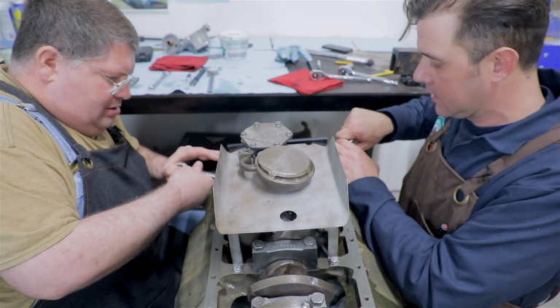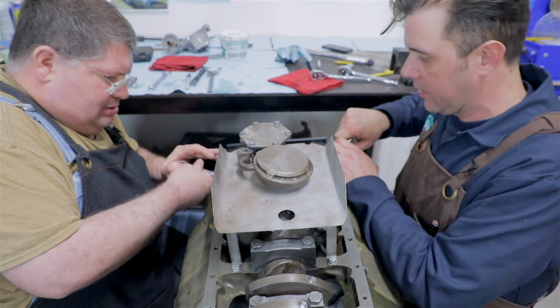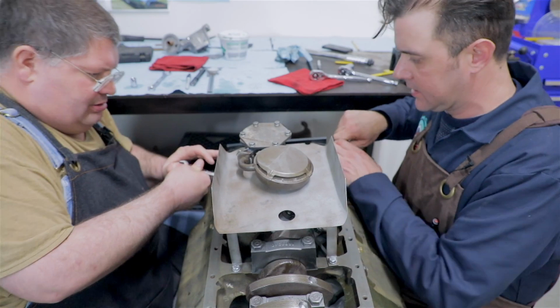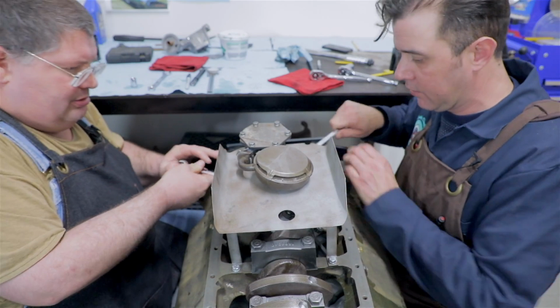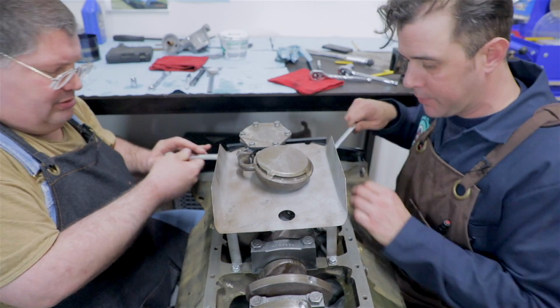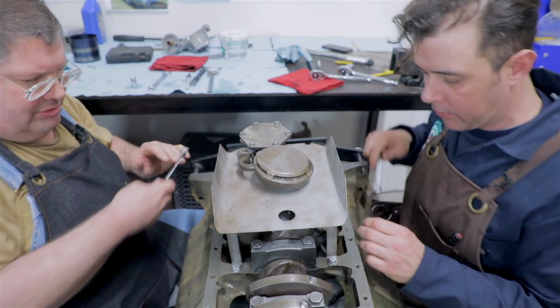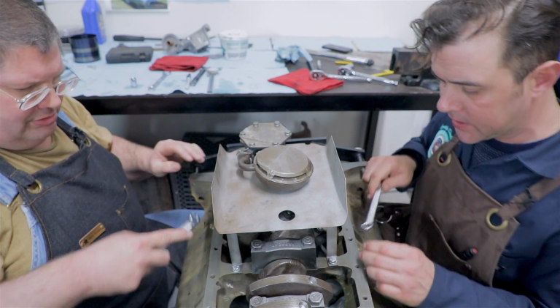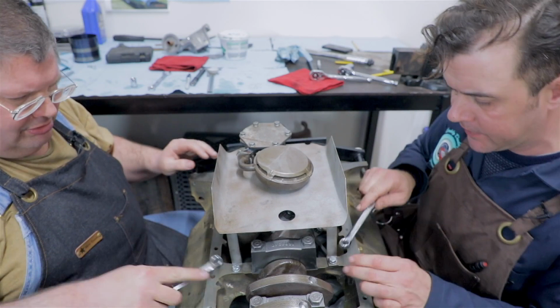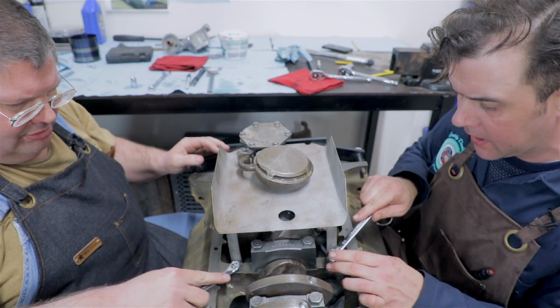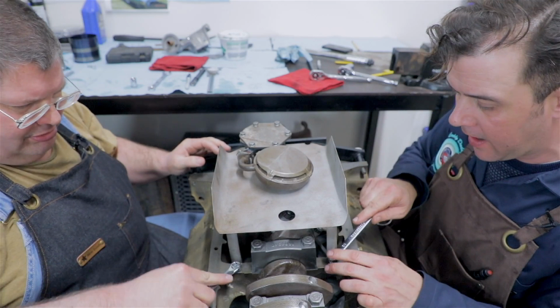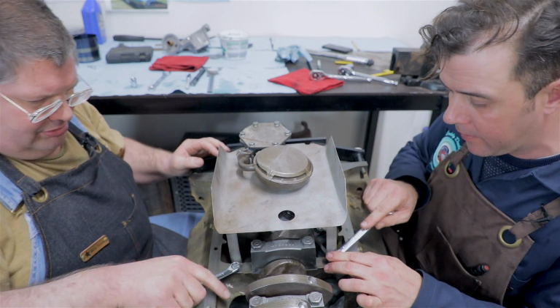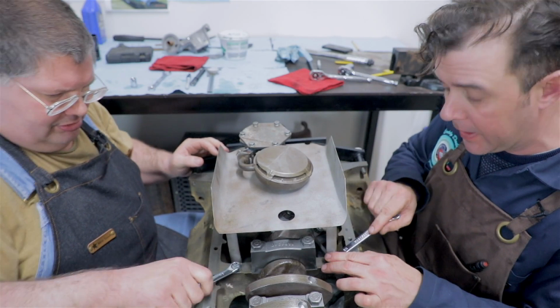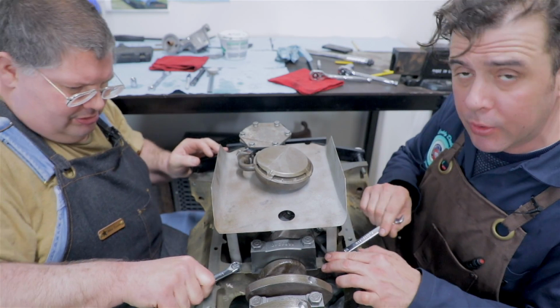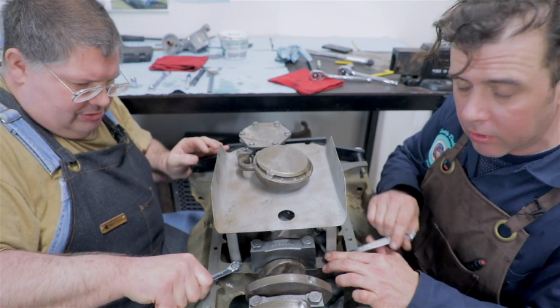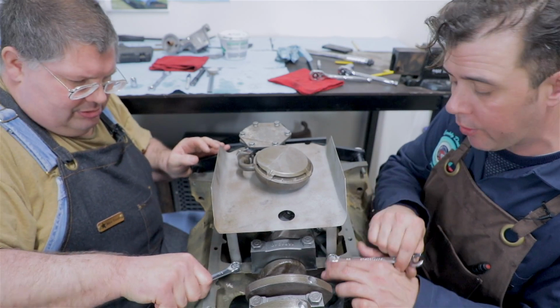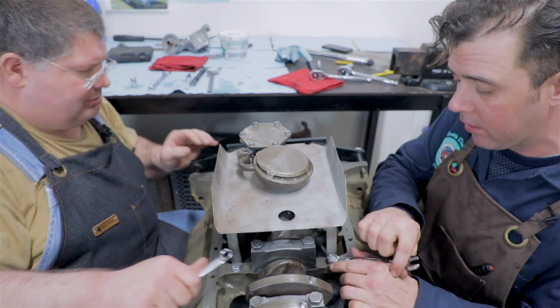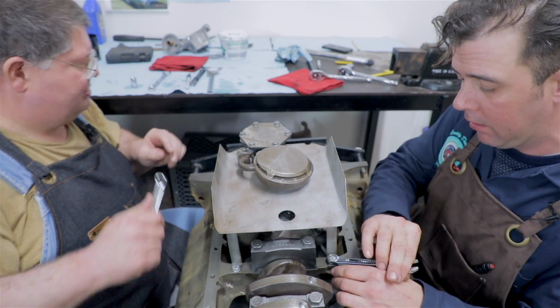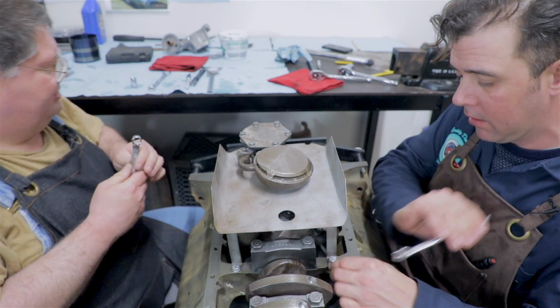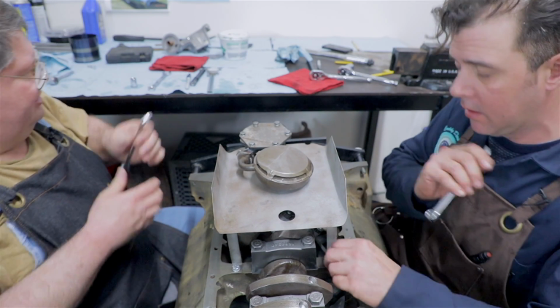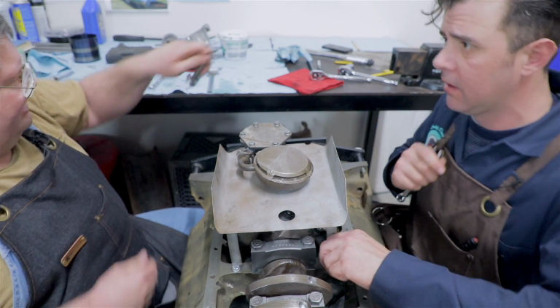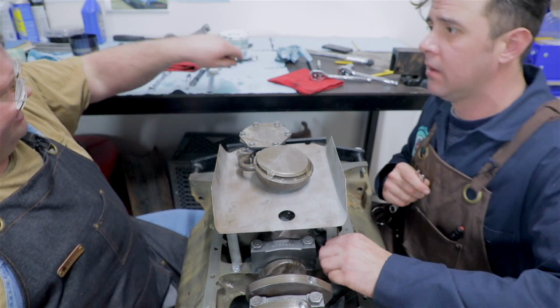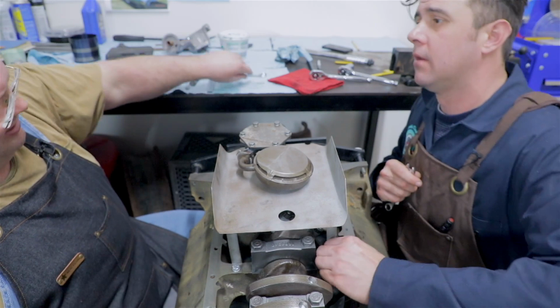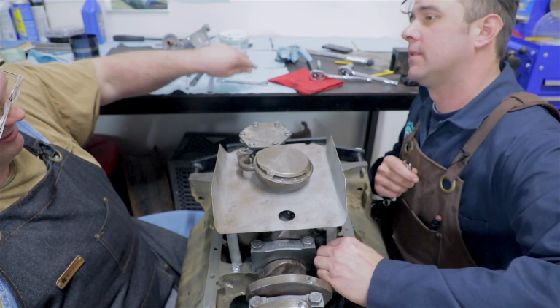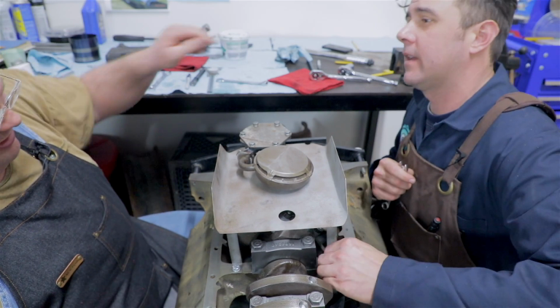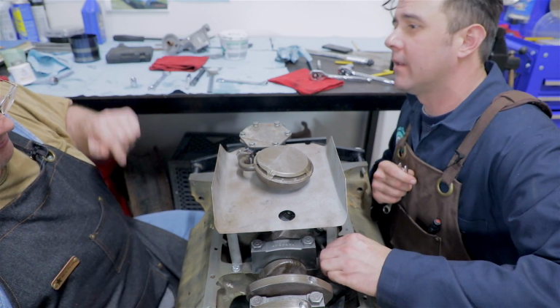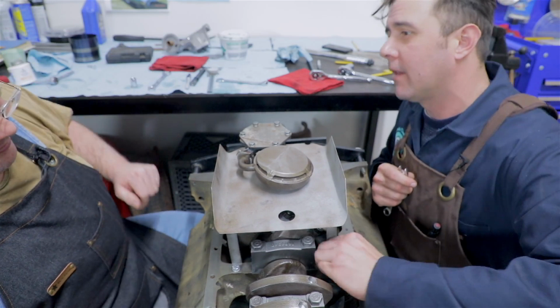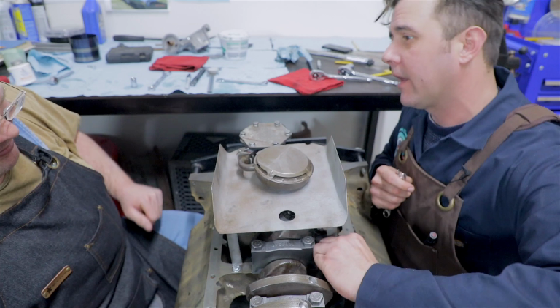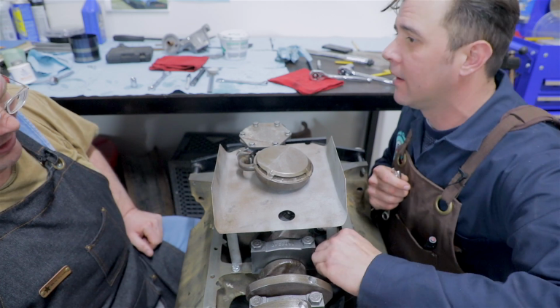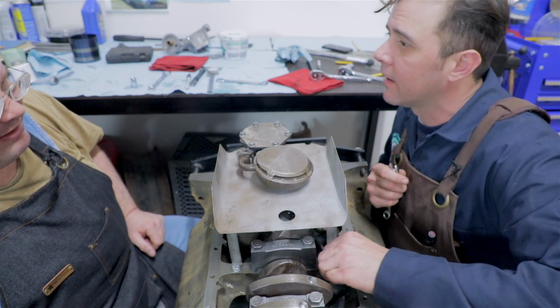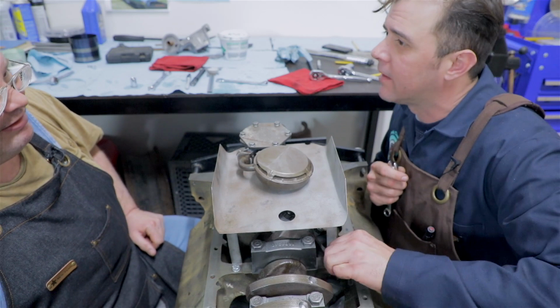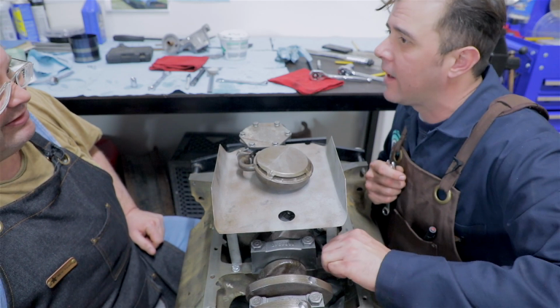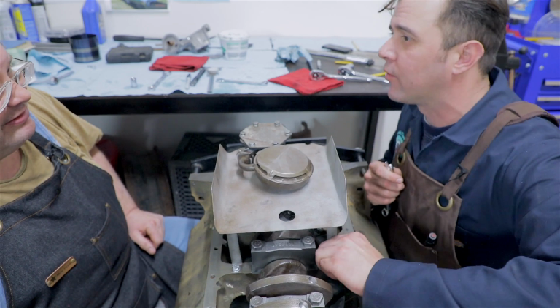So this thing will spend the rest of its life in a big pool of oil. Like dinosaurs.